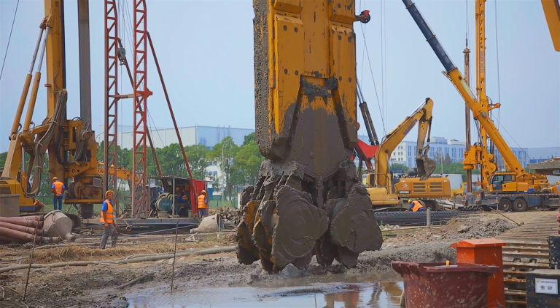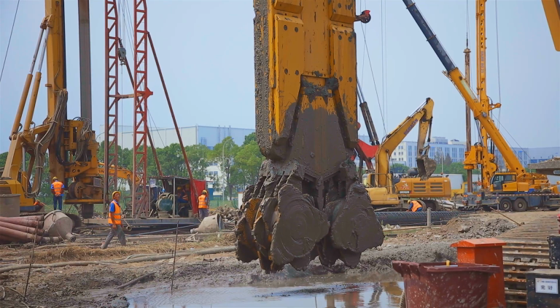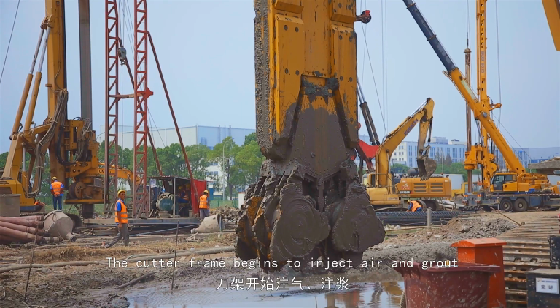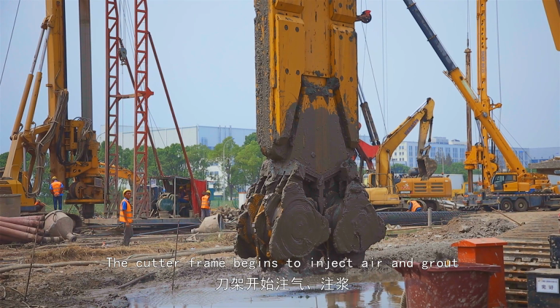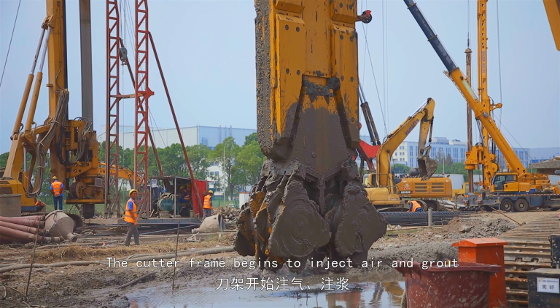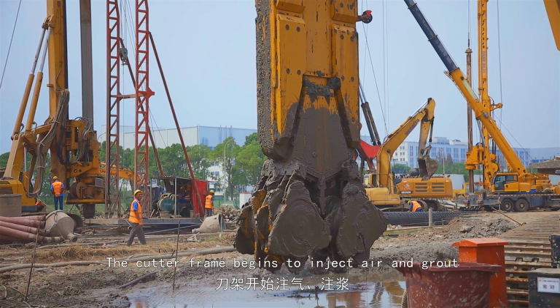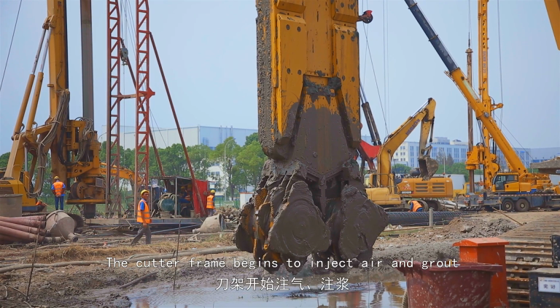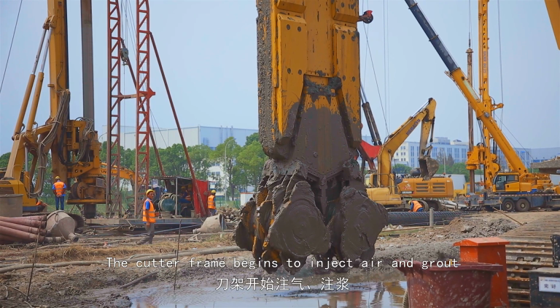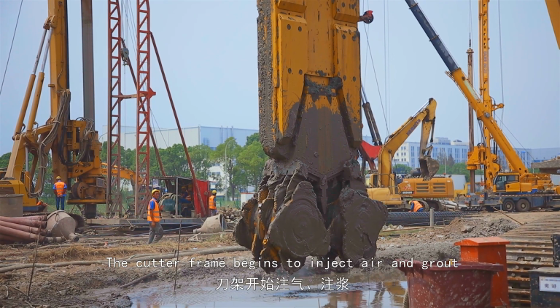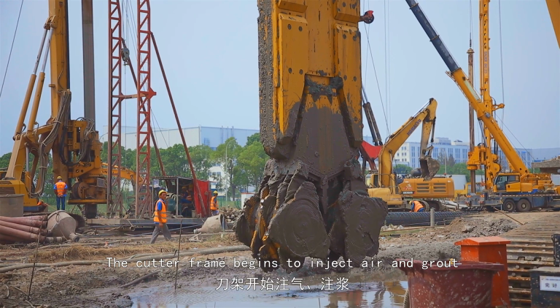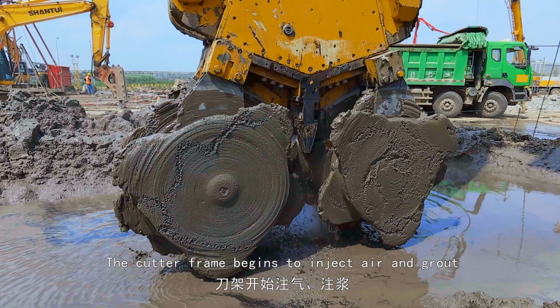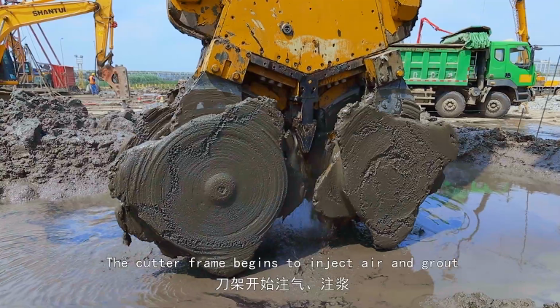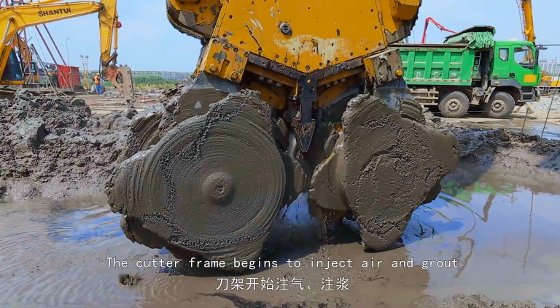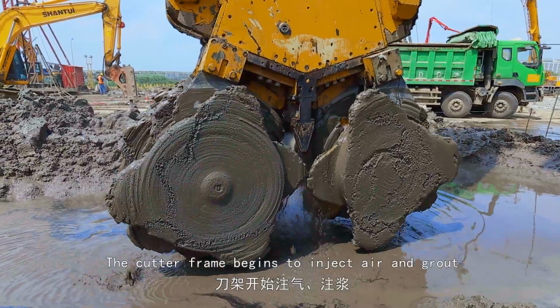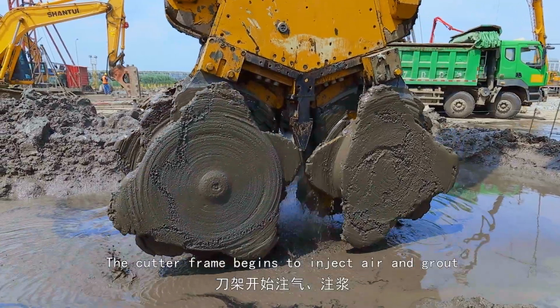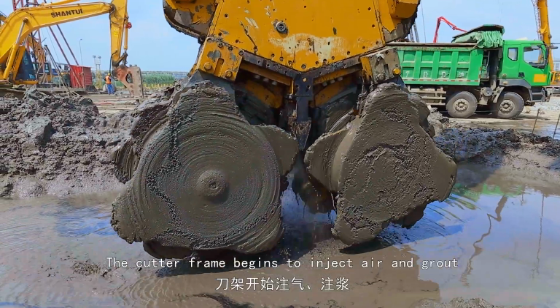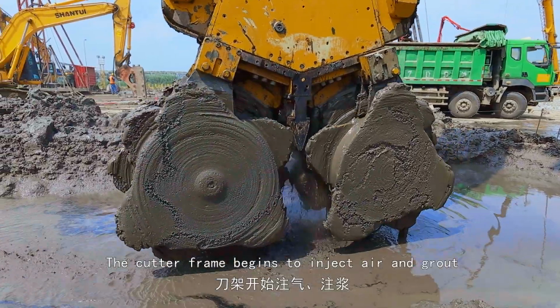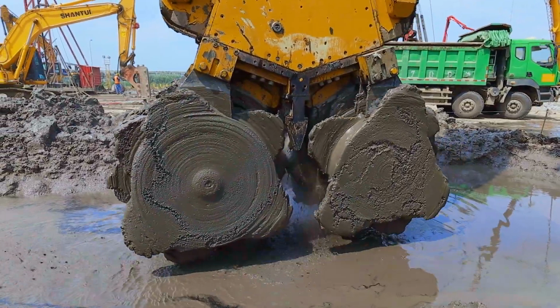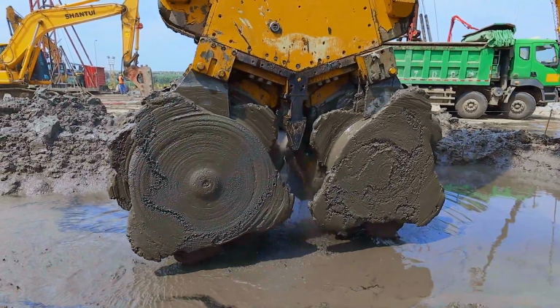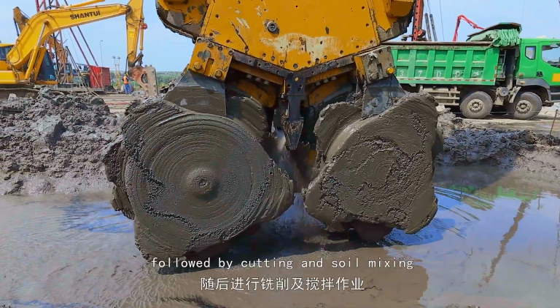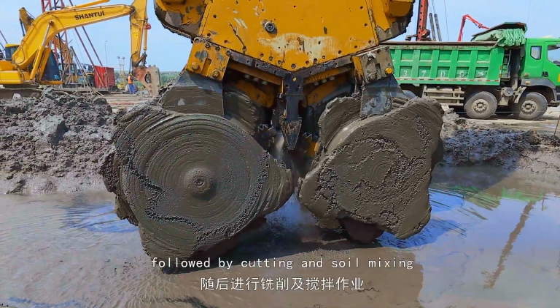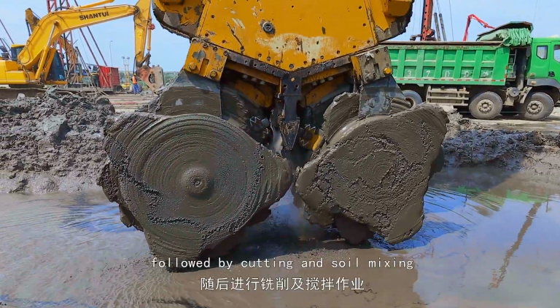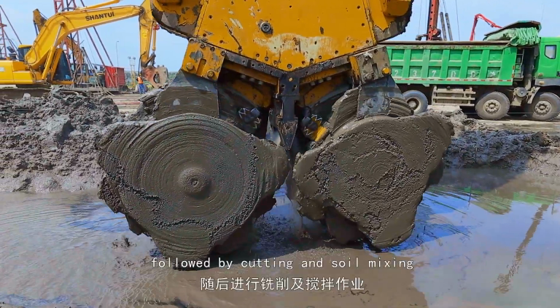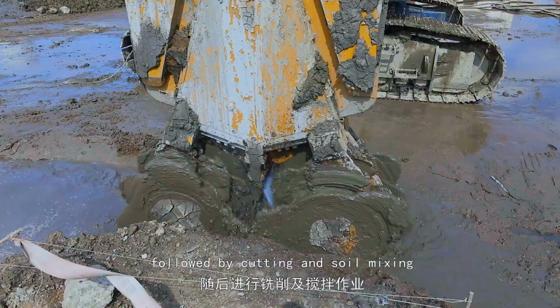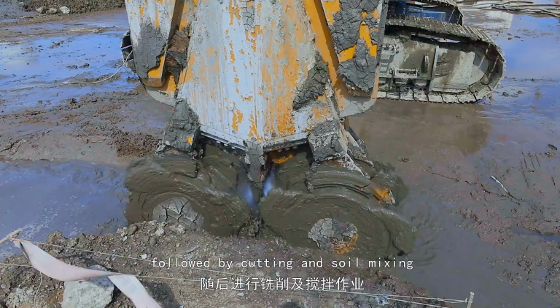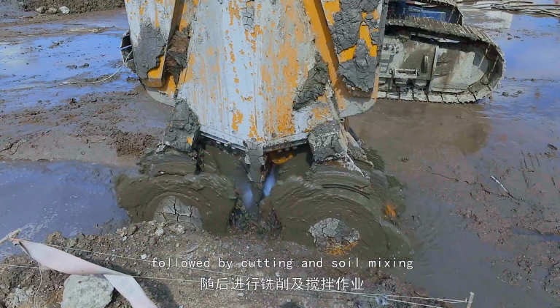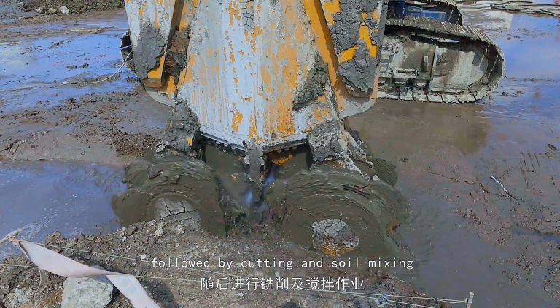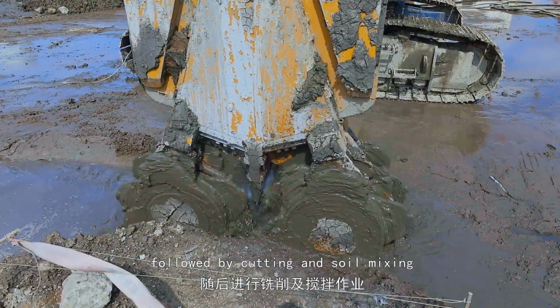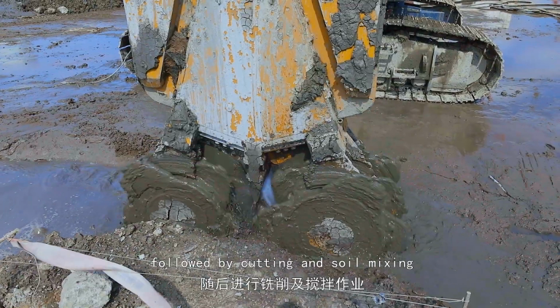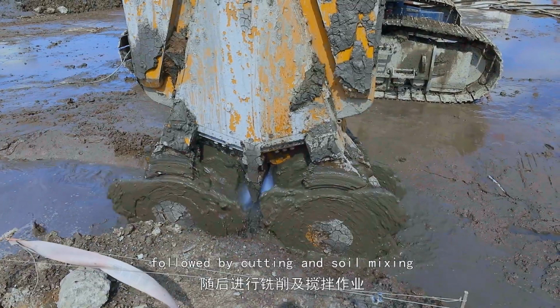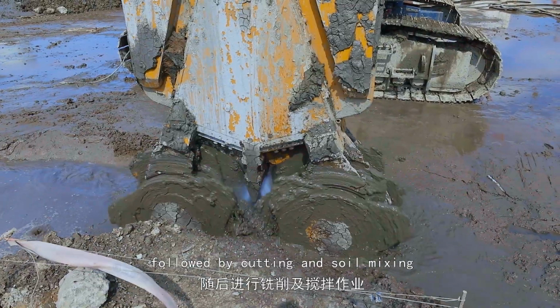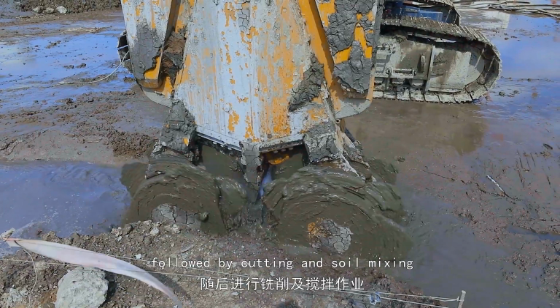The cutter frame begins to inject air and grout, followed by cutting and soil mixing.